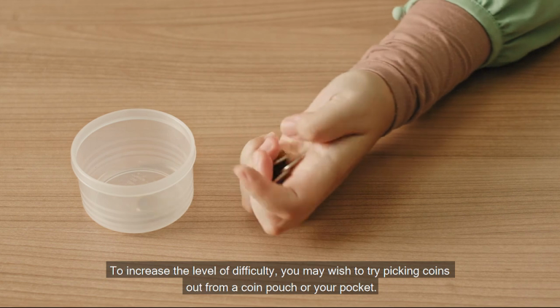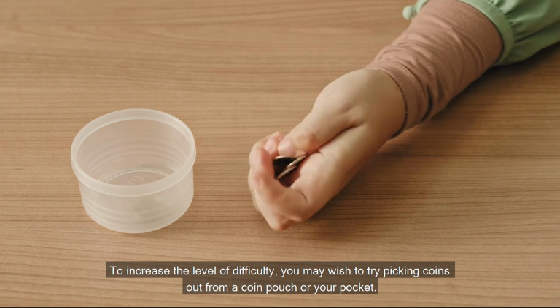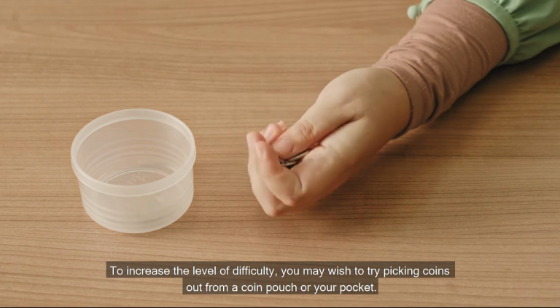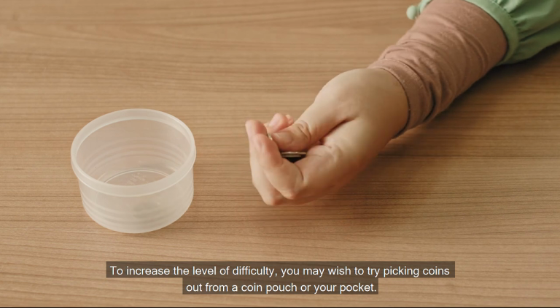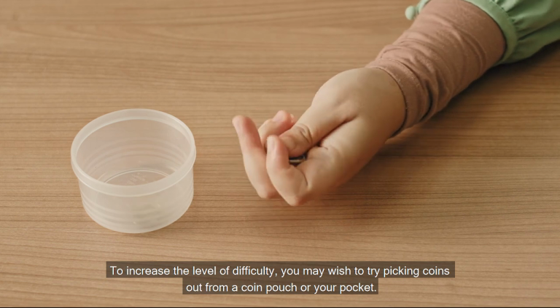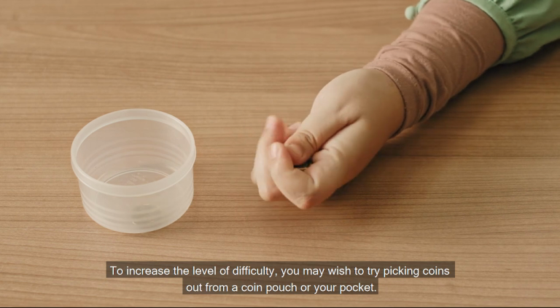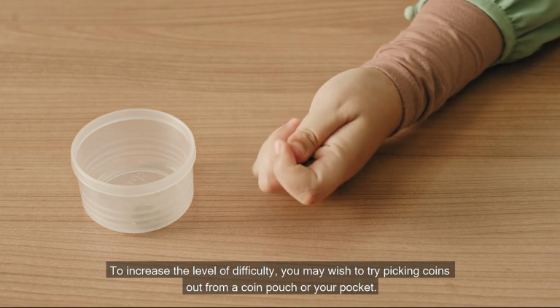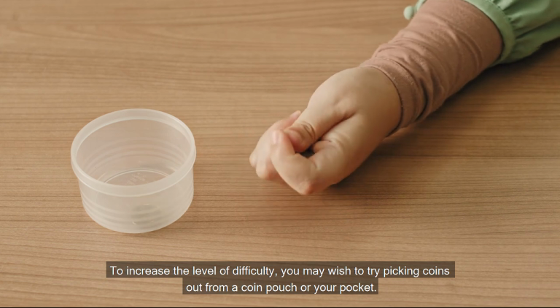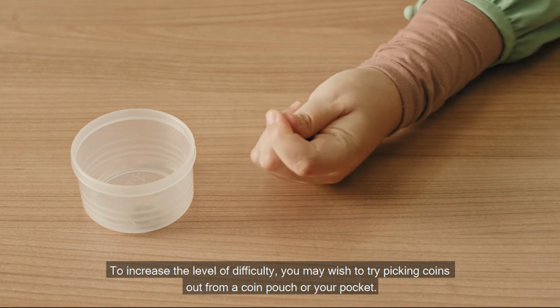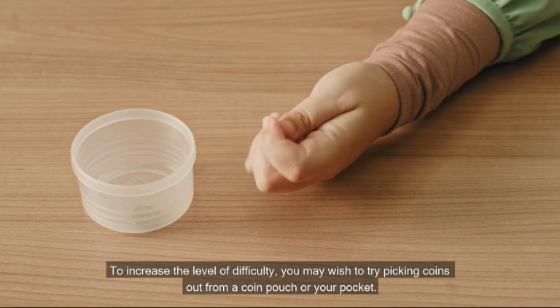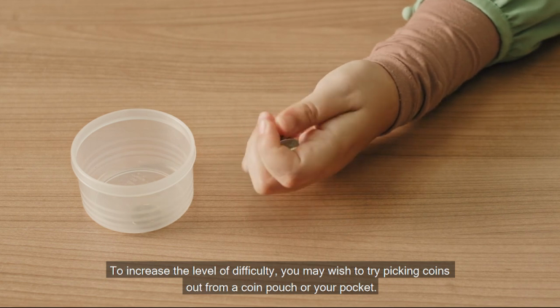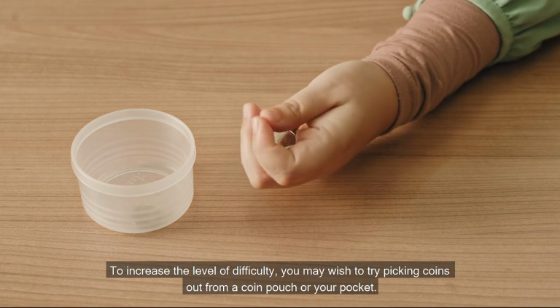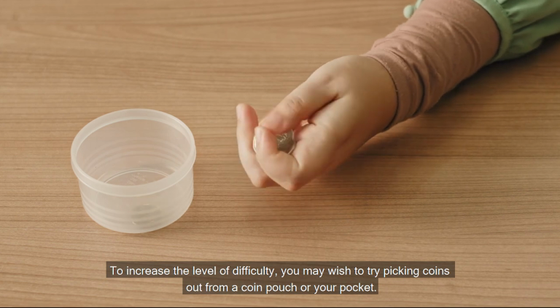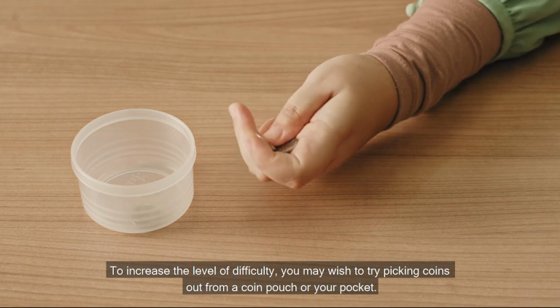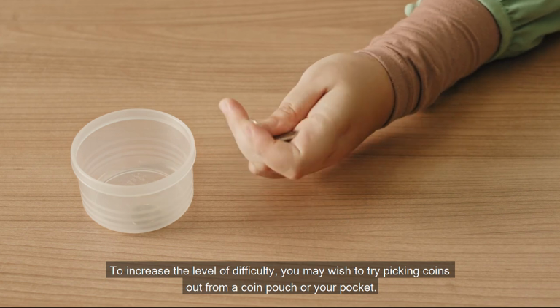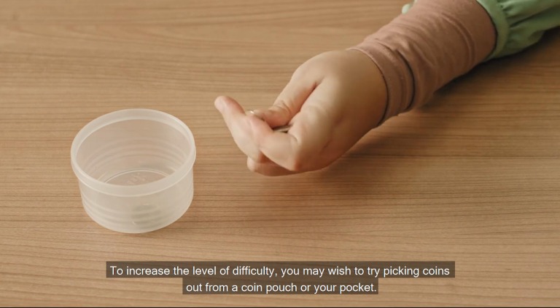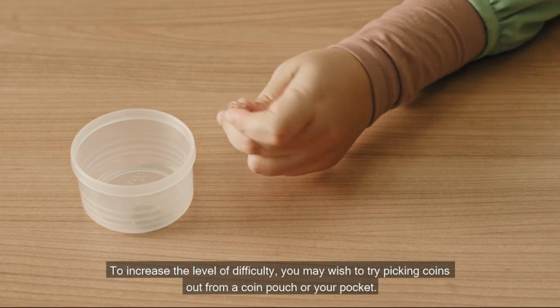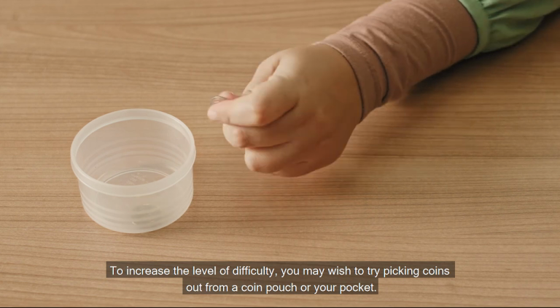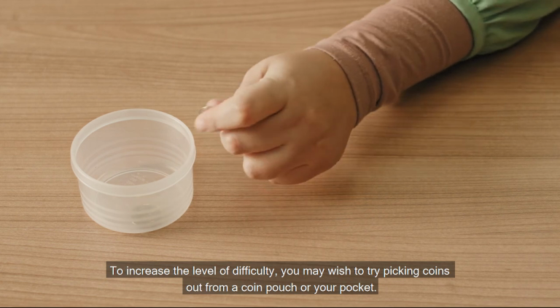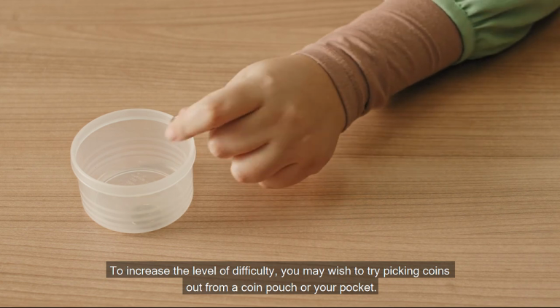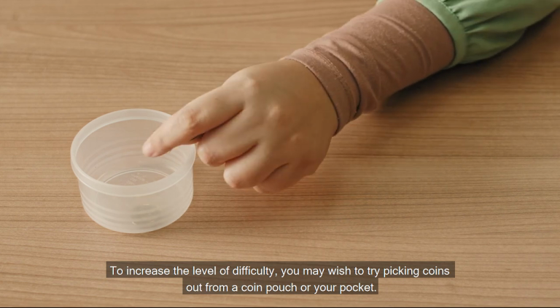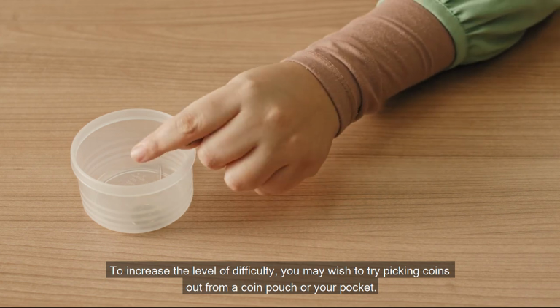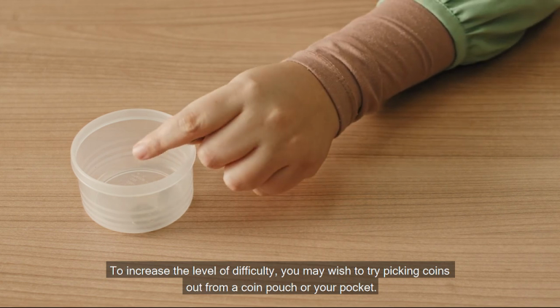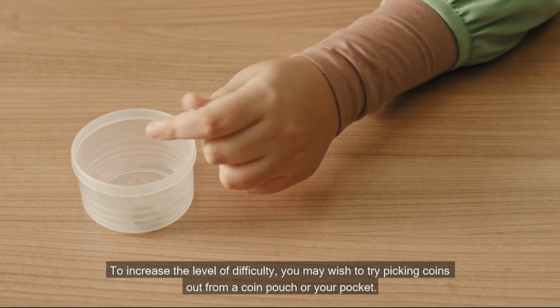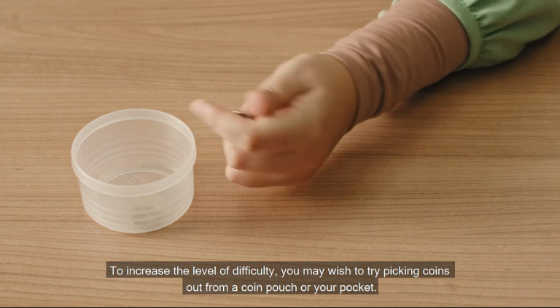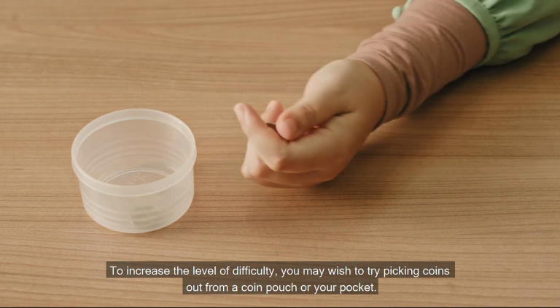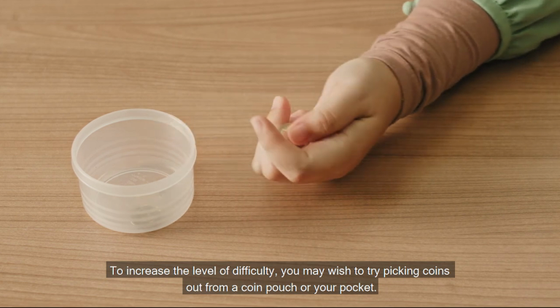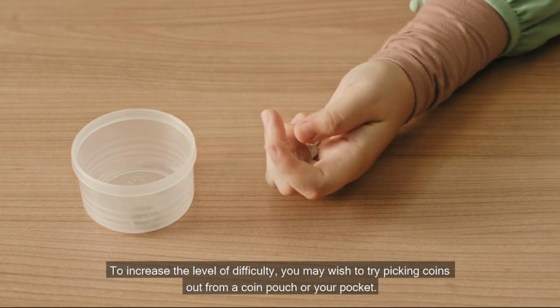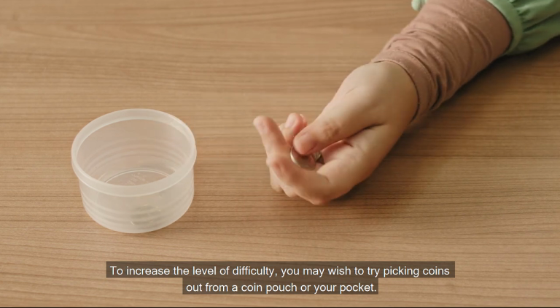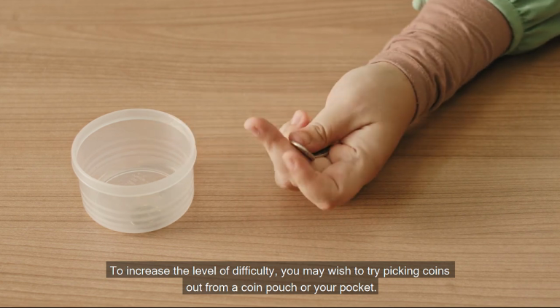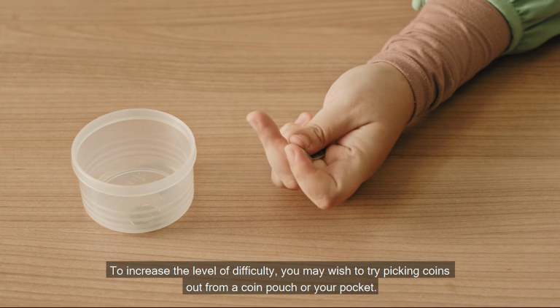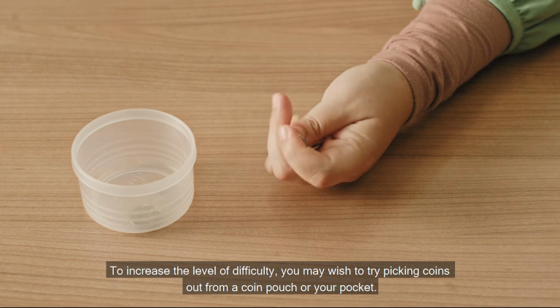To increase the level of difficulty, you may wish to try picking coins out from a coin pouch or your pocket.